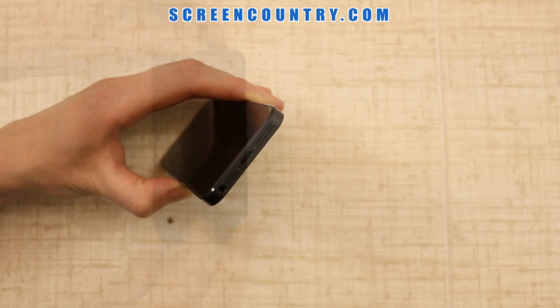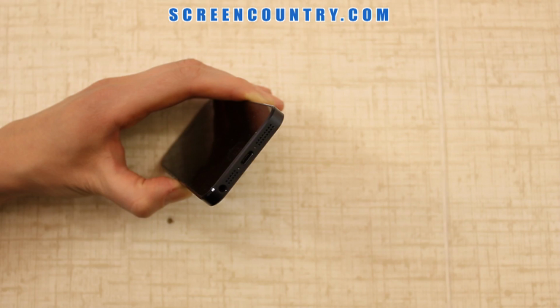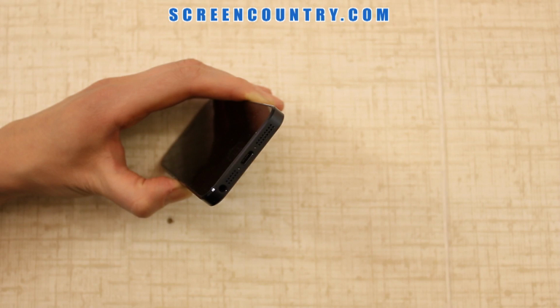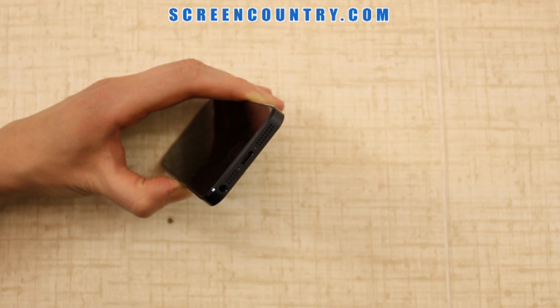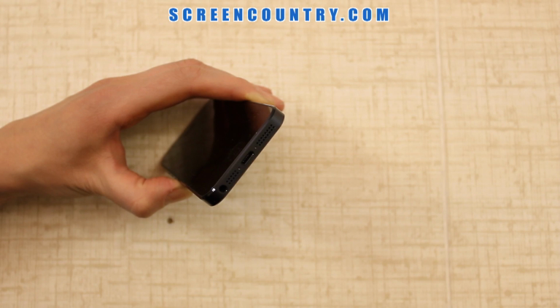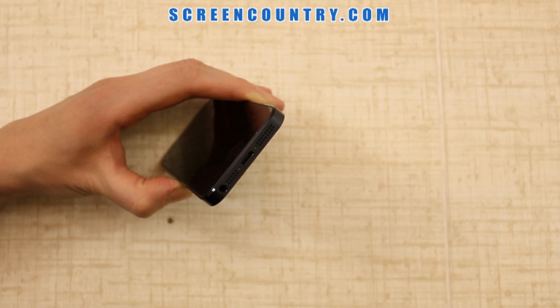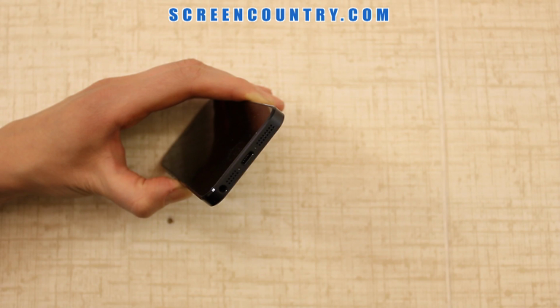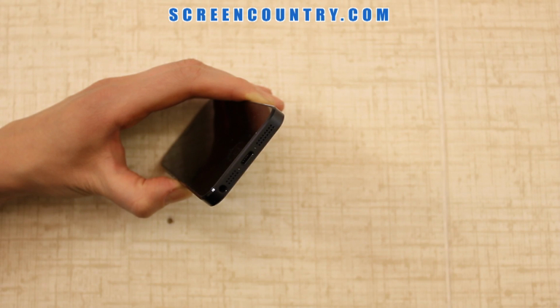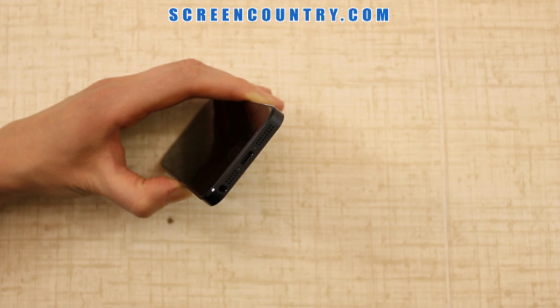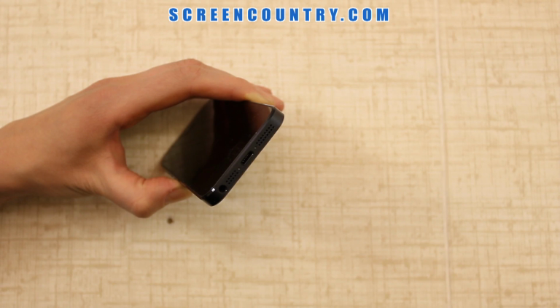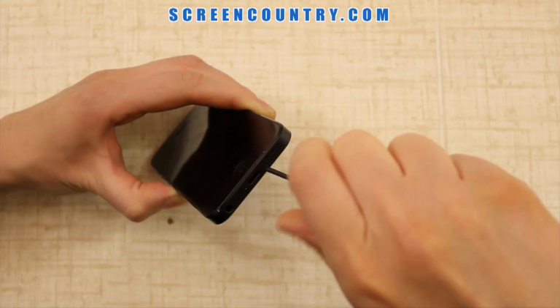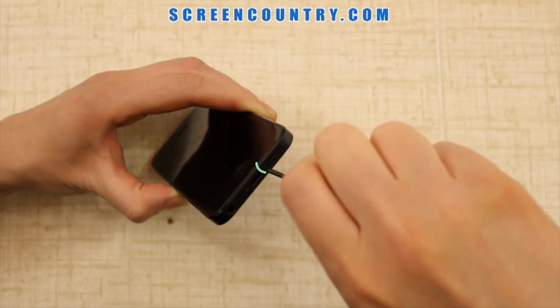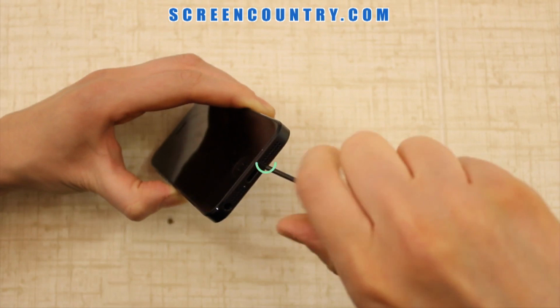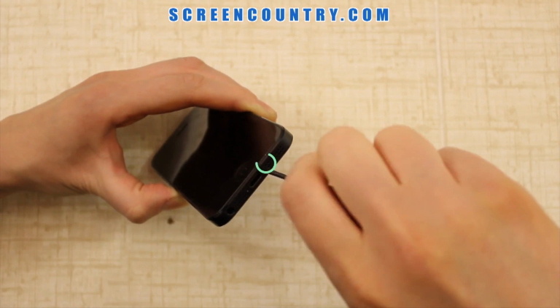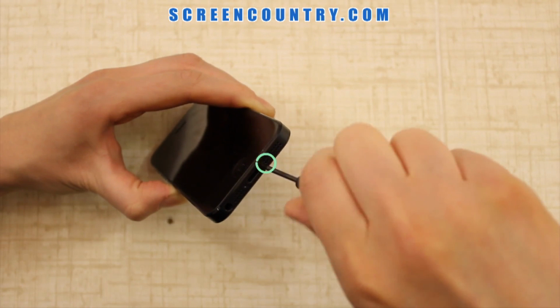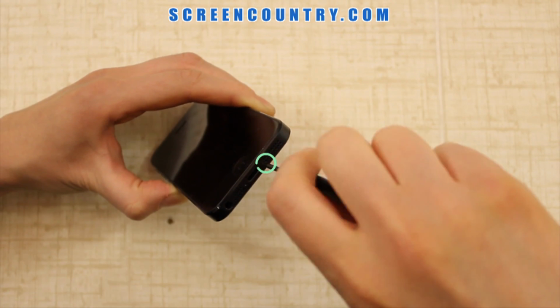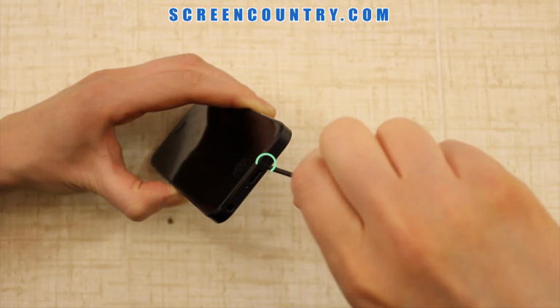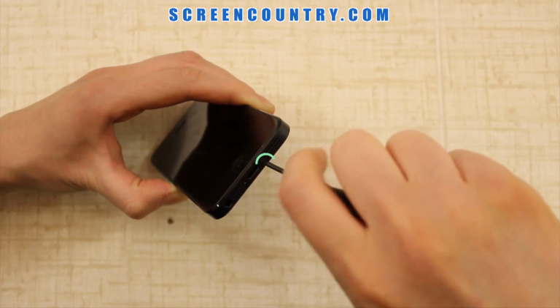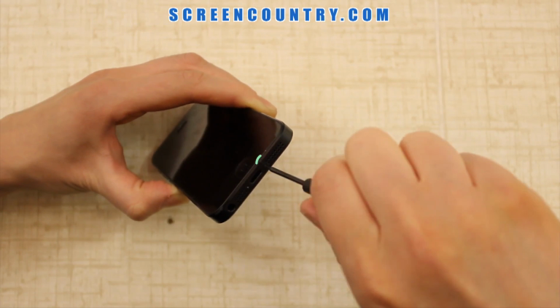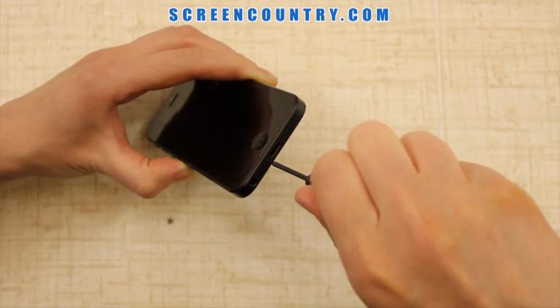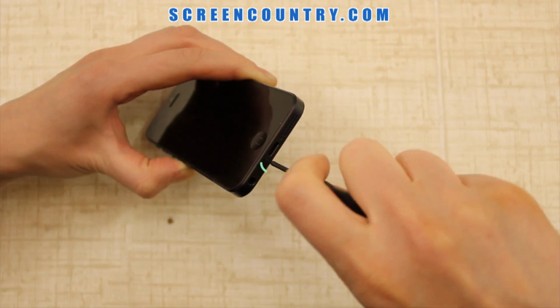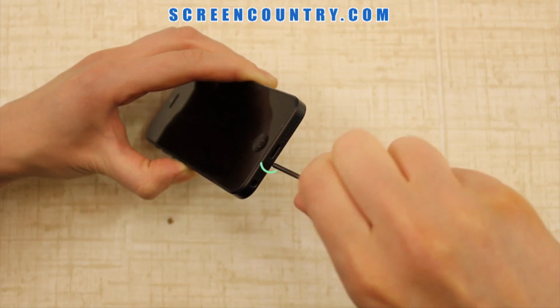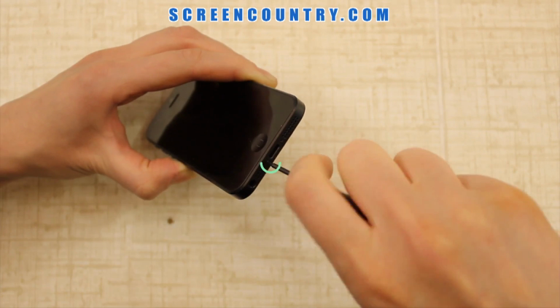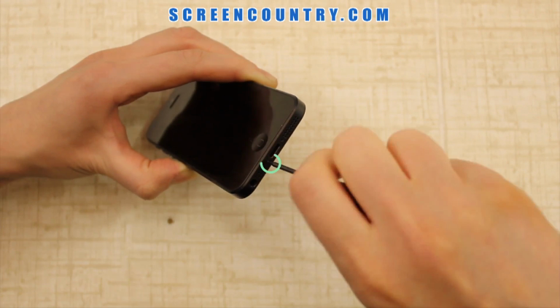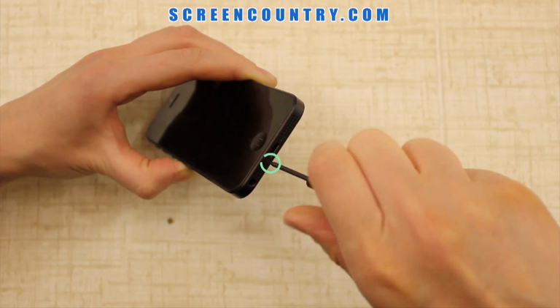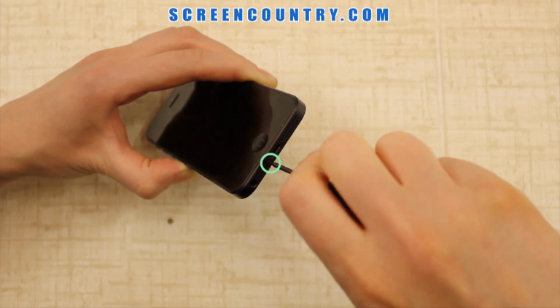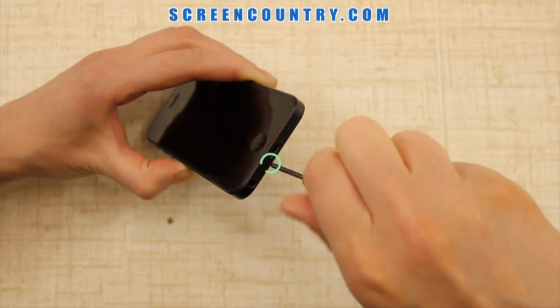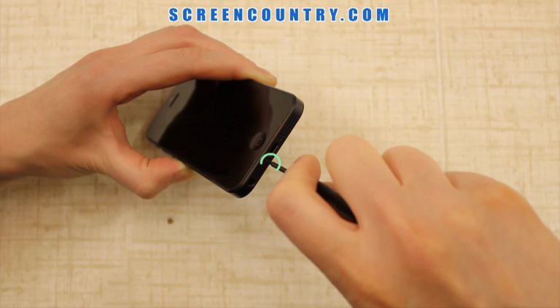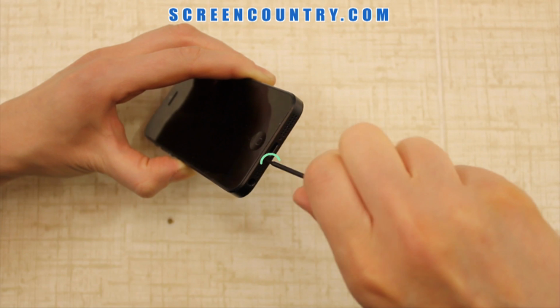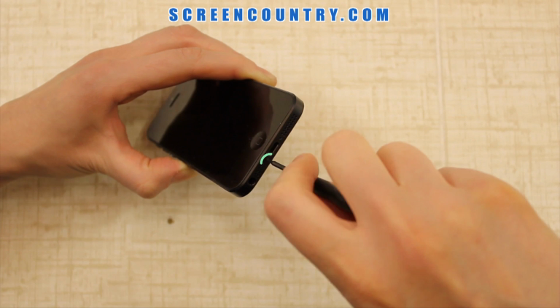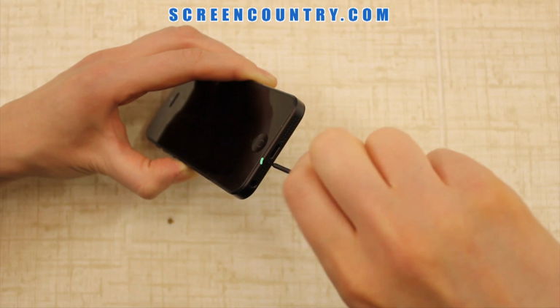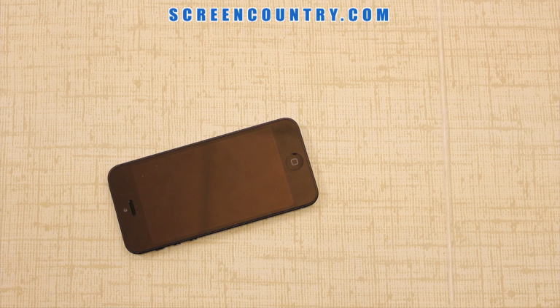First, remove the two tiny screws on the bottom.